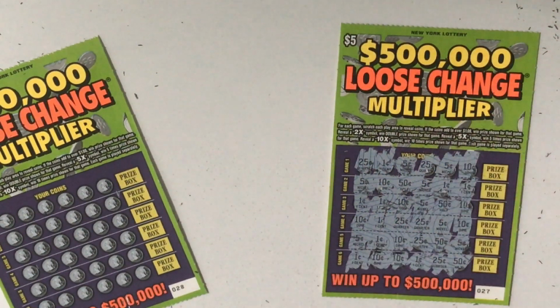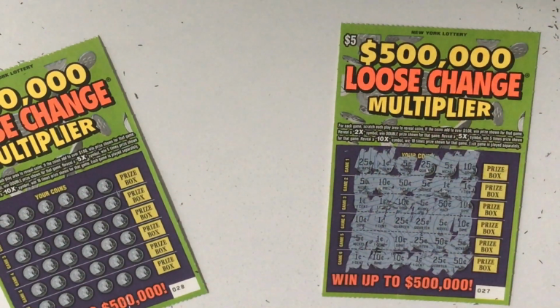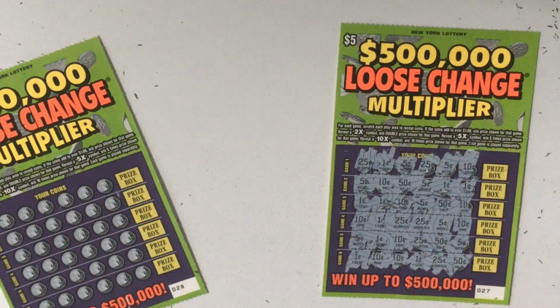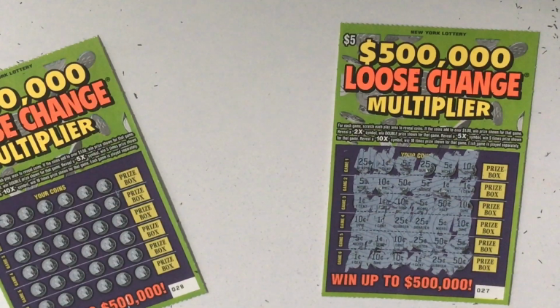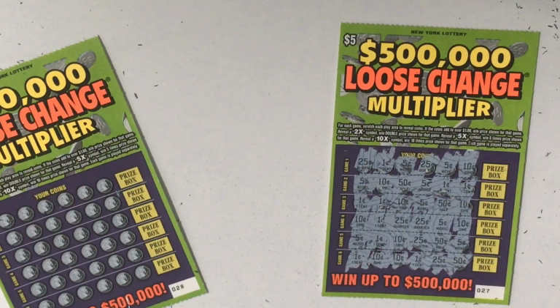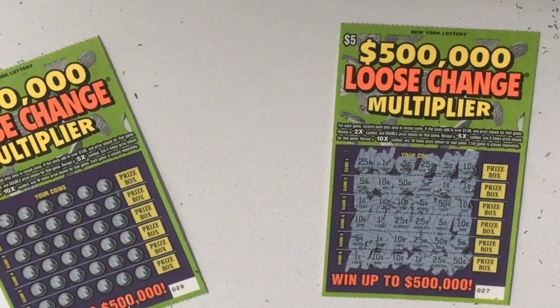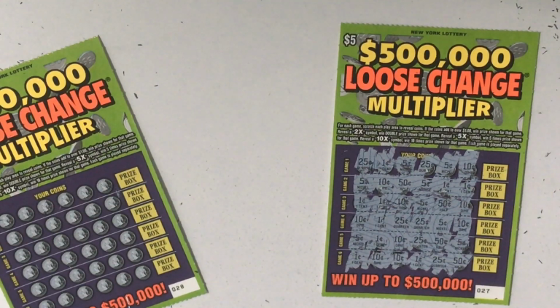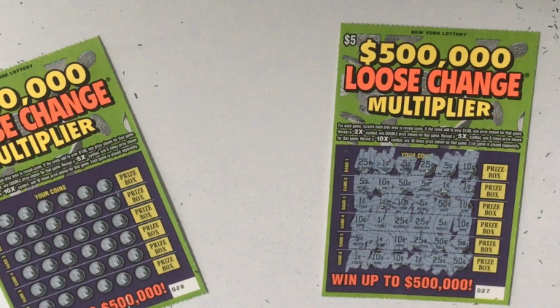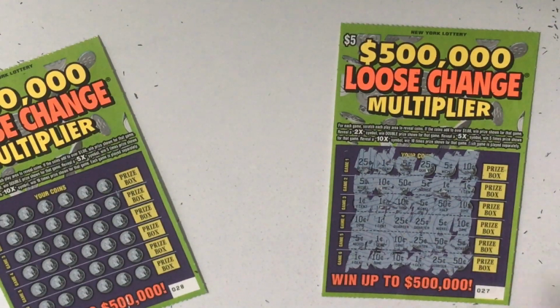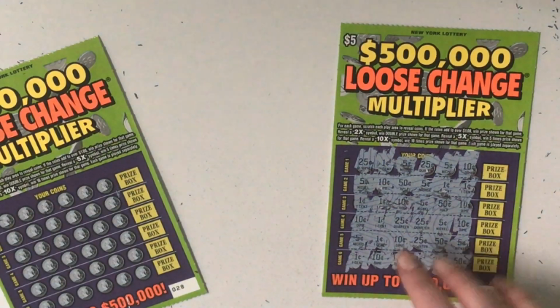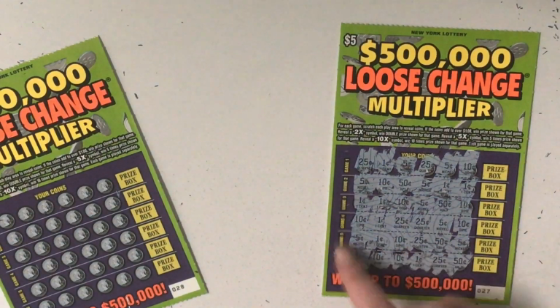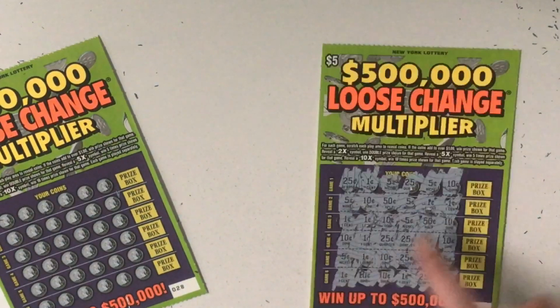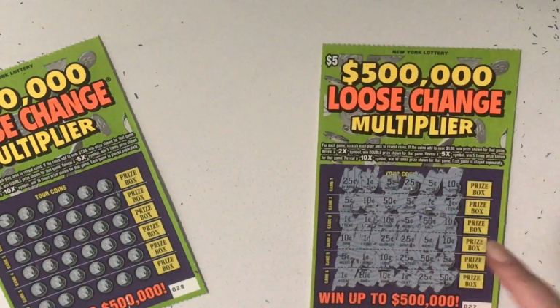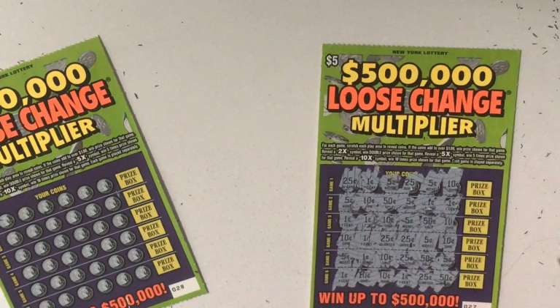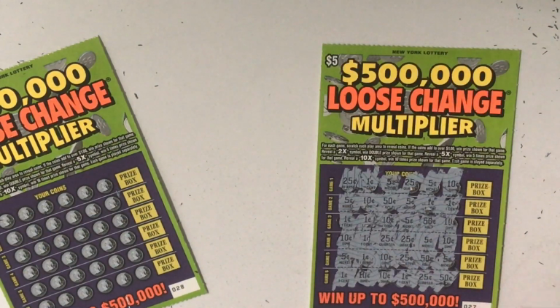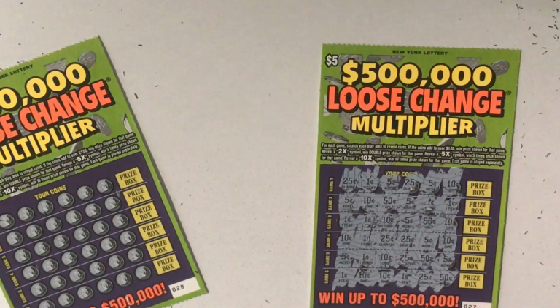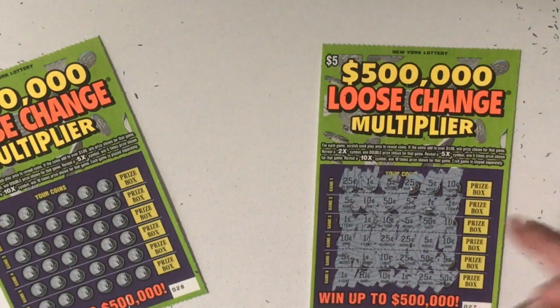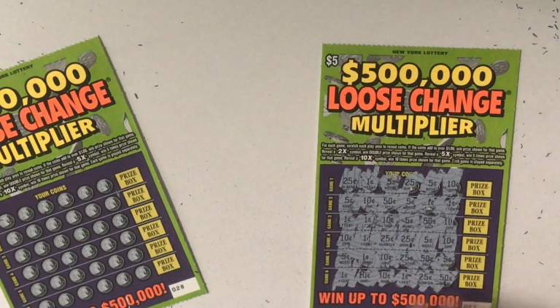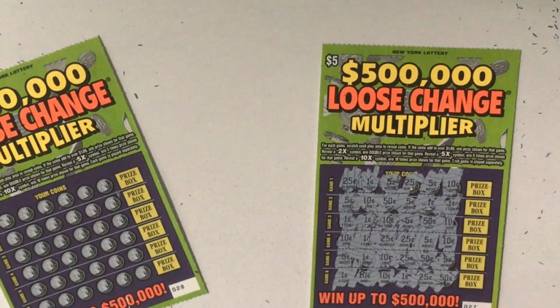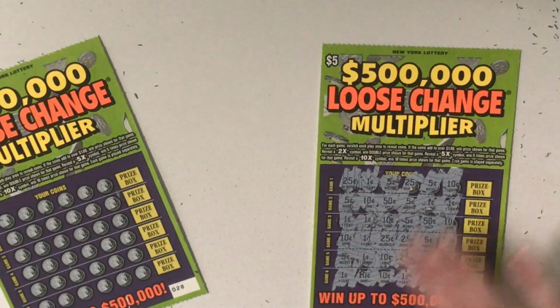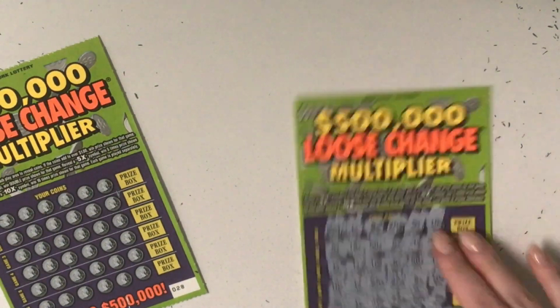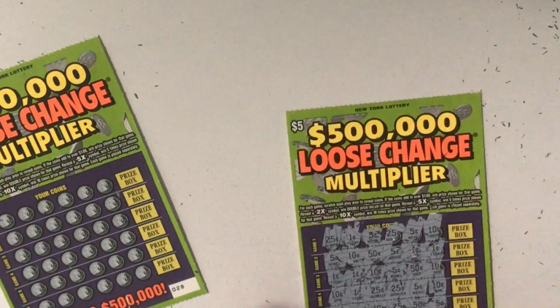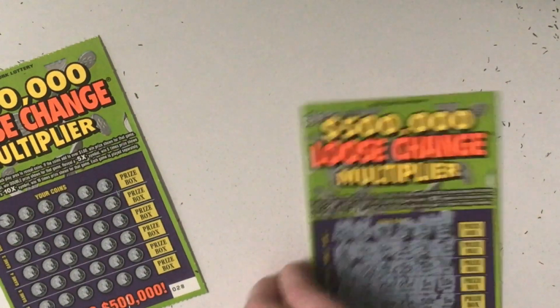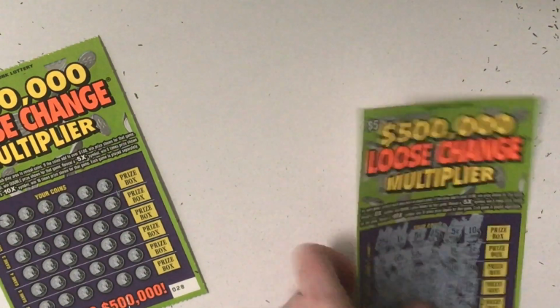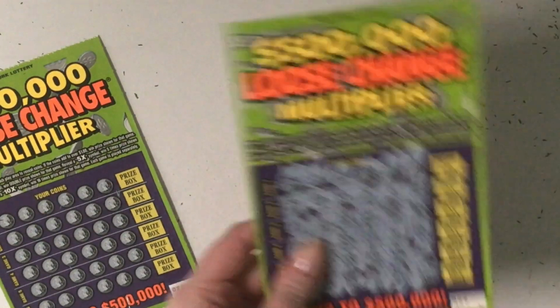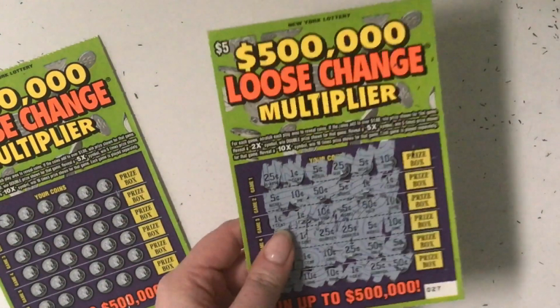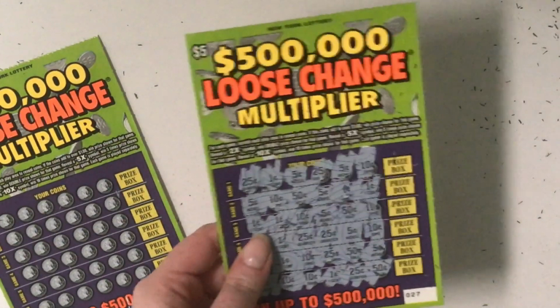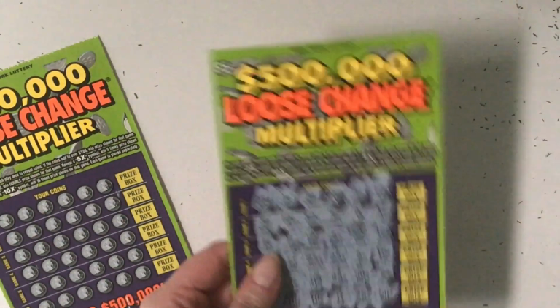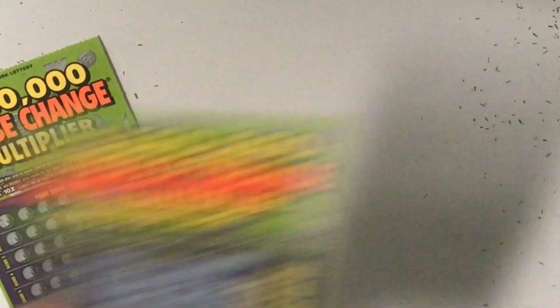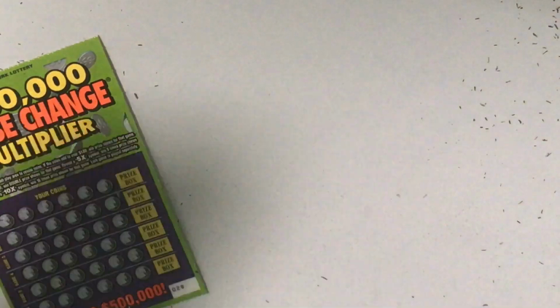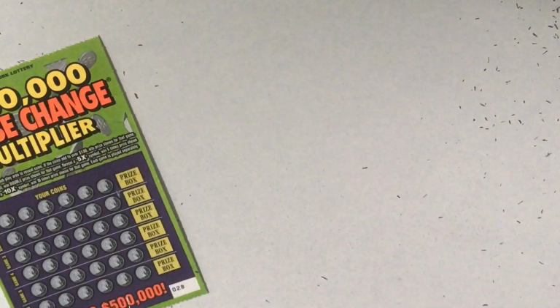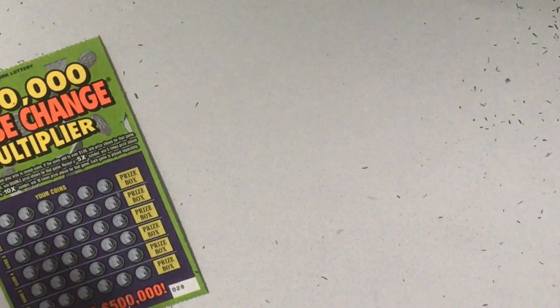Seriously? 50, 60, 75. So this is also a losing ticket.